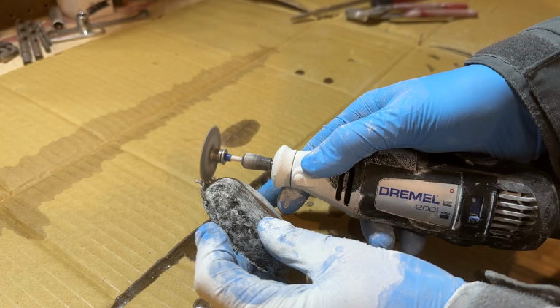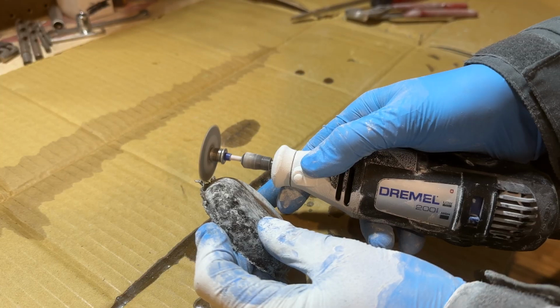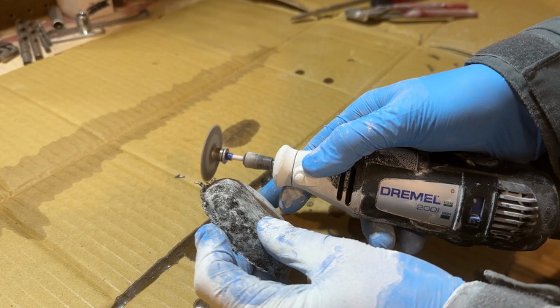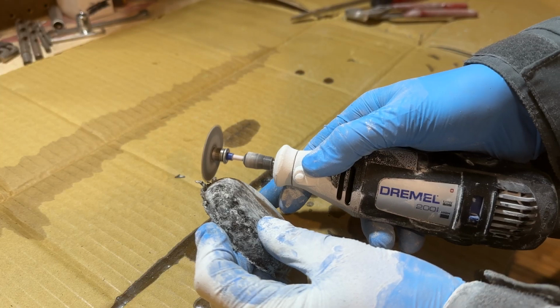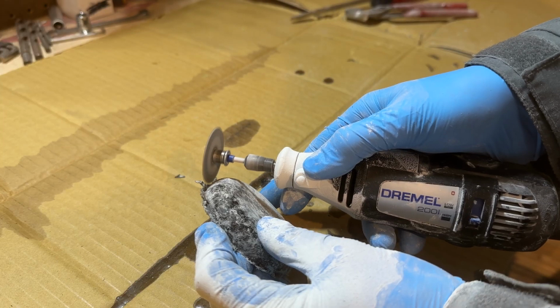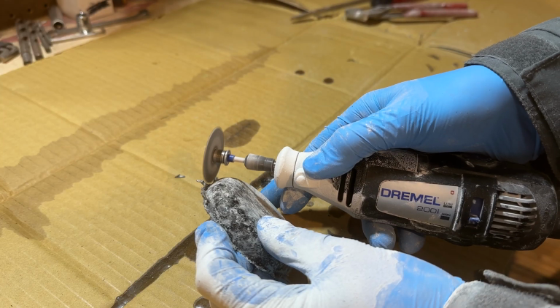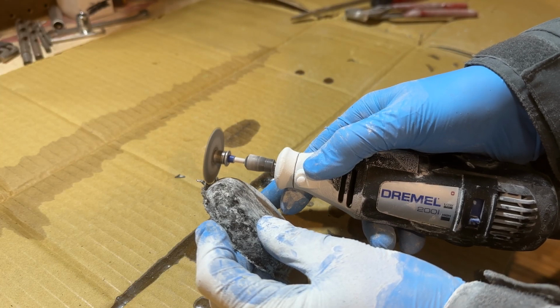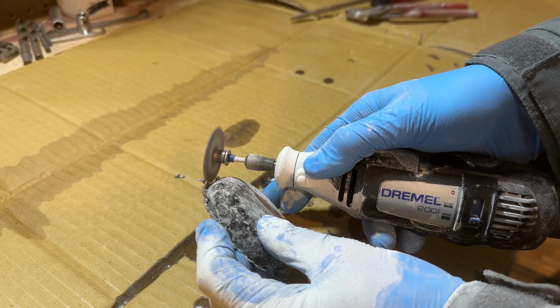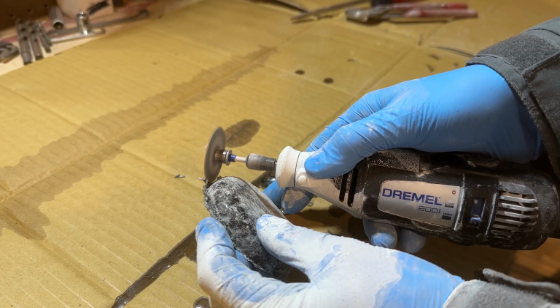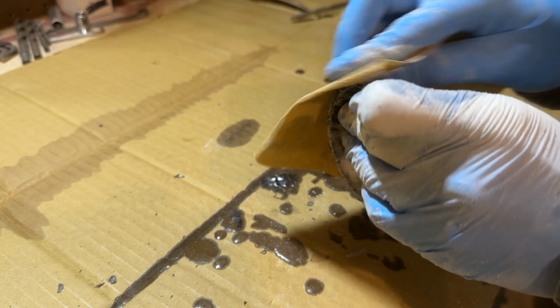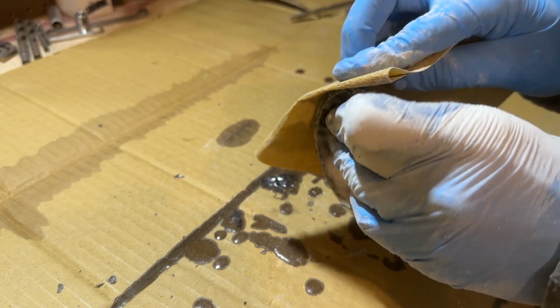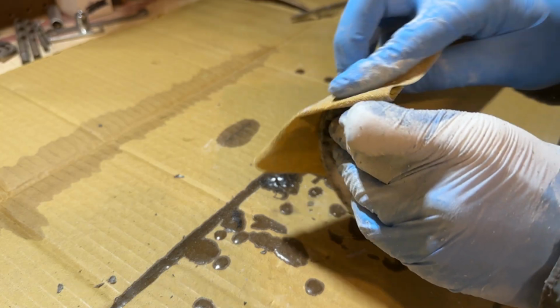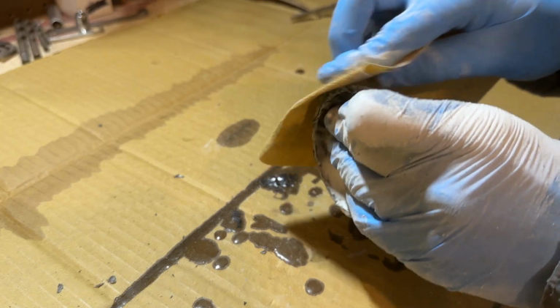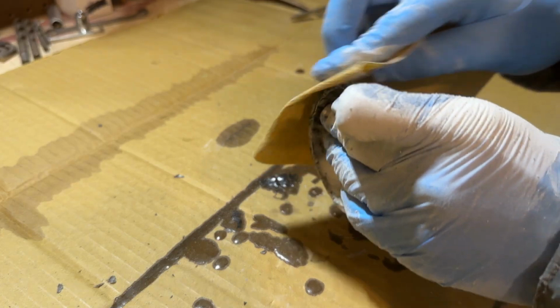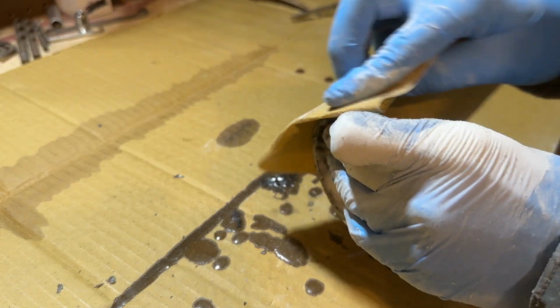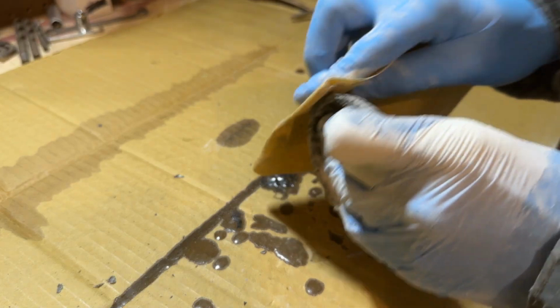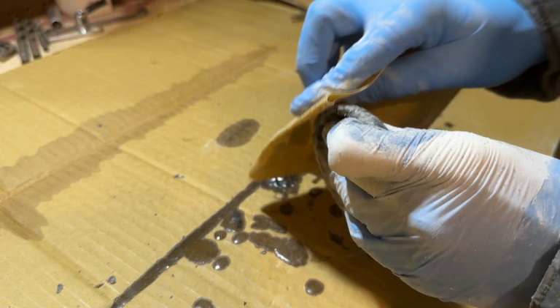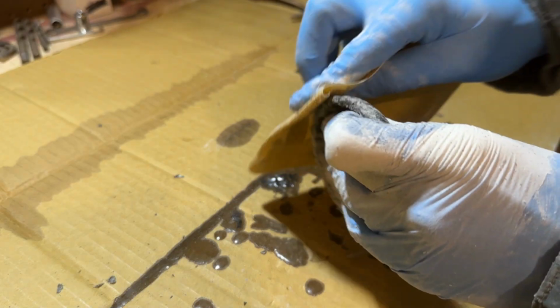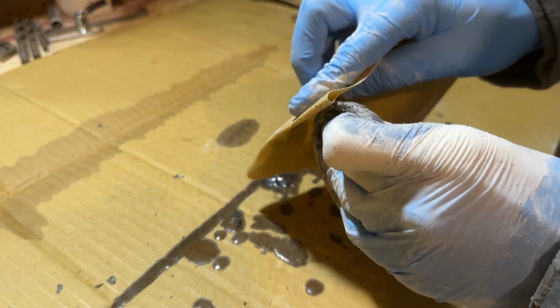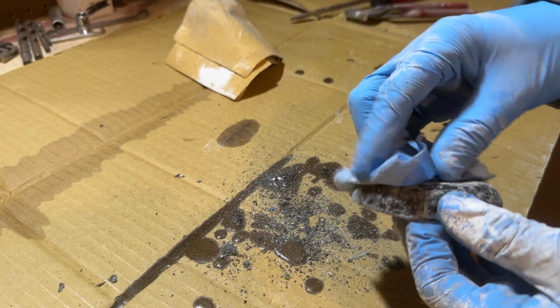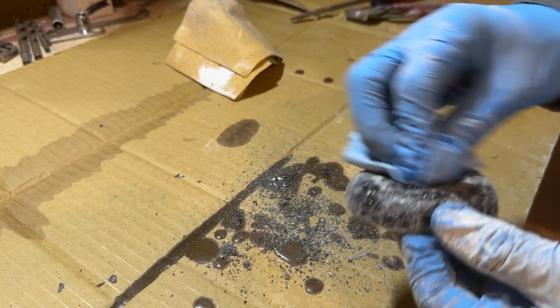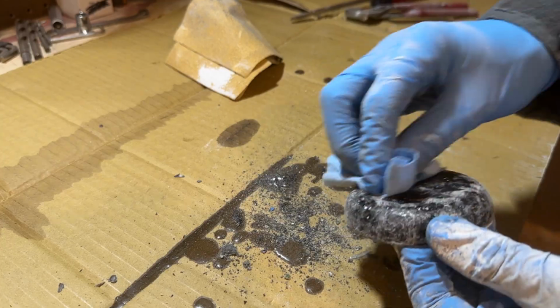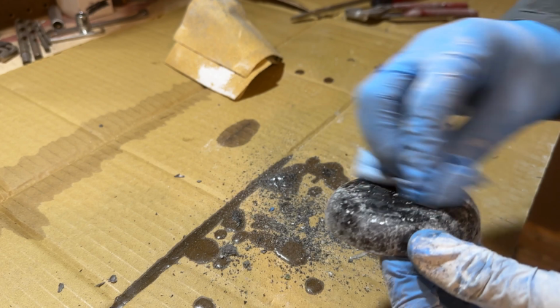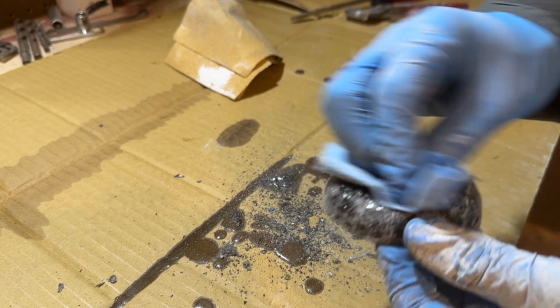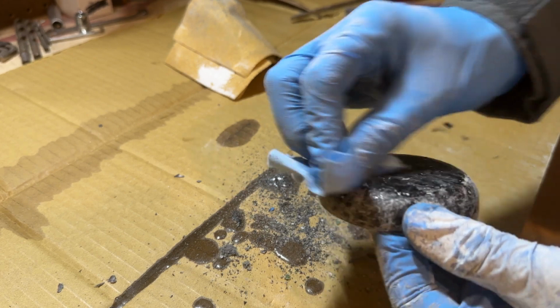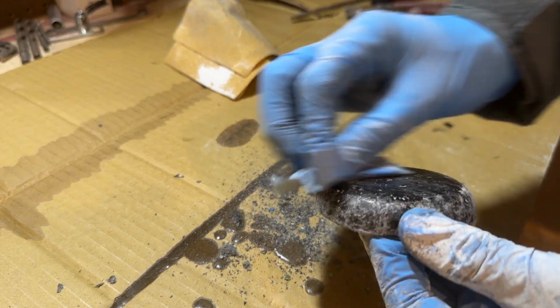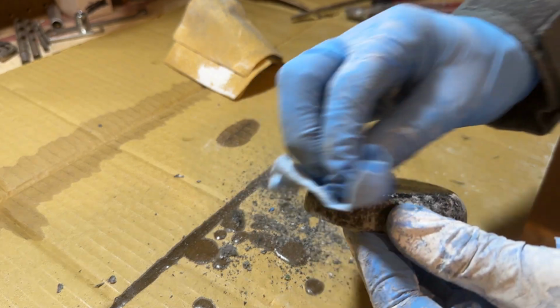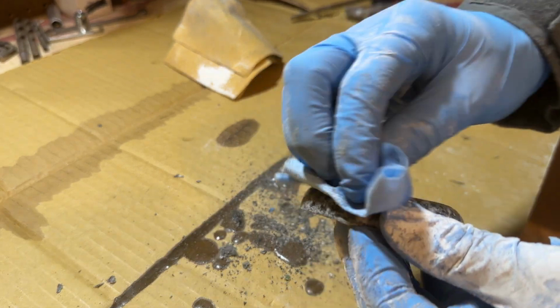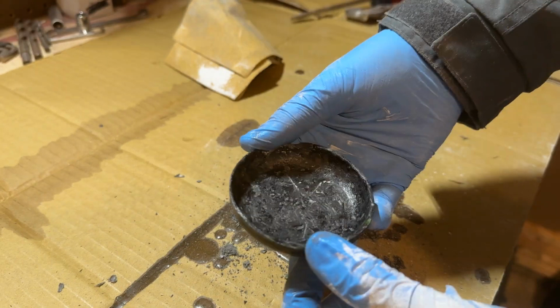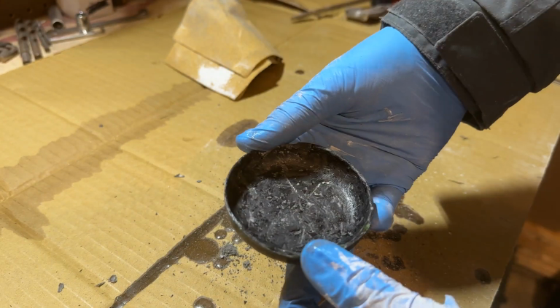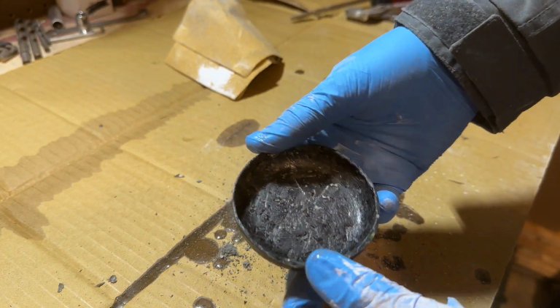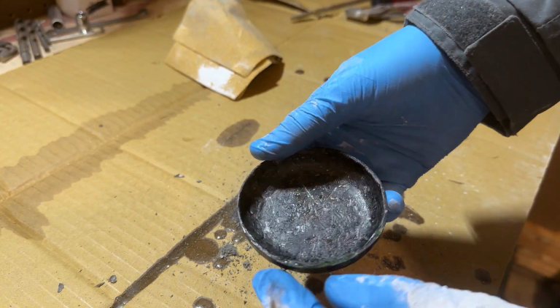I trimmed off the excess, sanded everything down, and cleaned it up with some alcohol. And this is what we're left with.